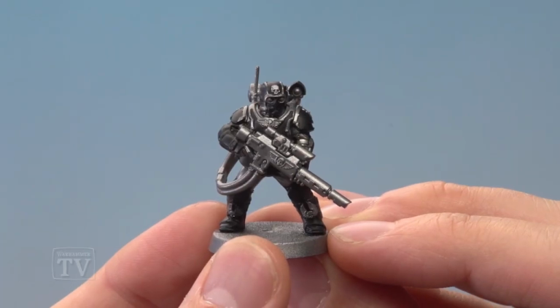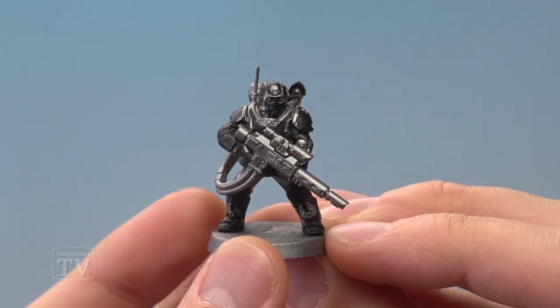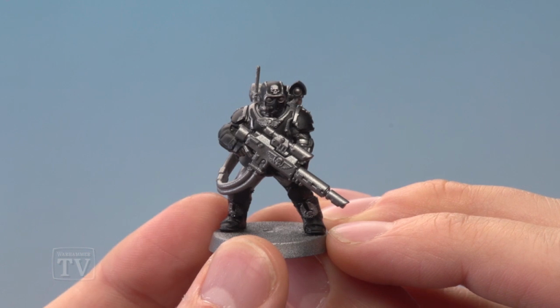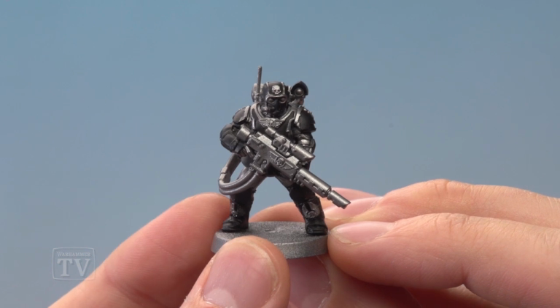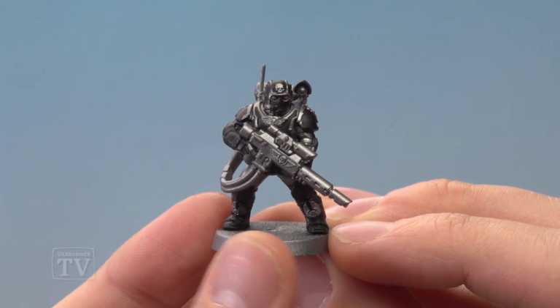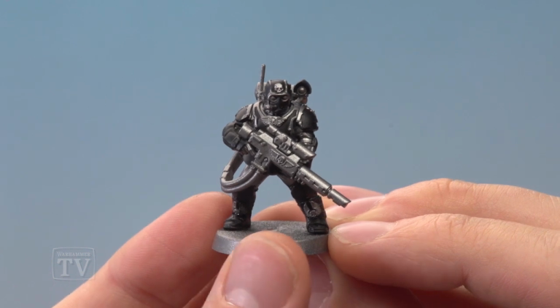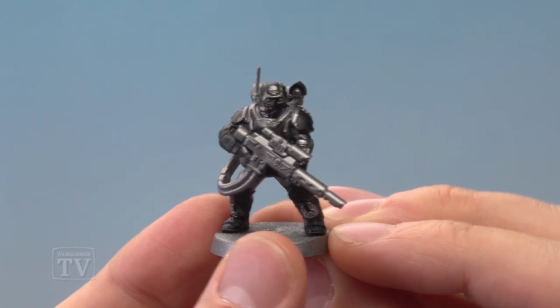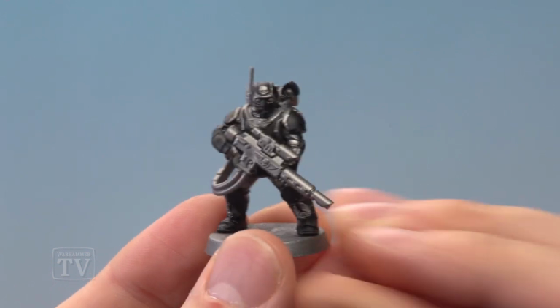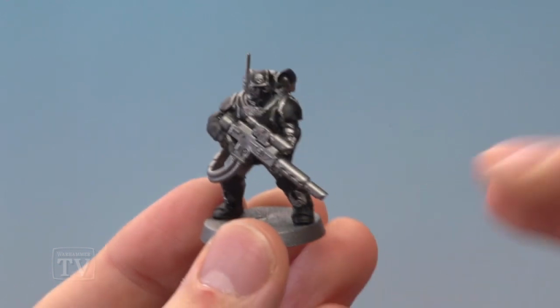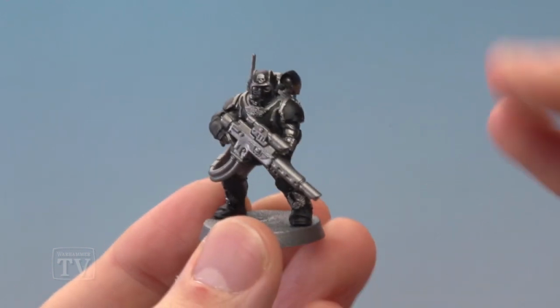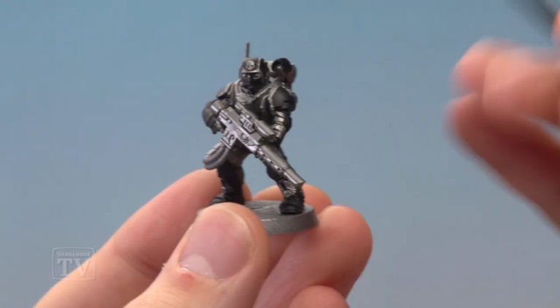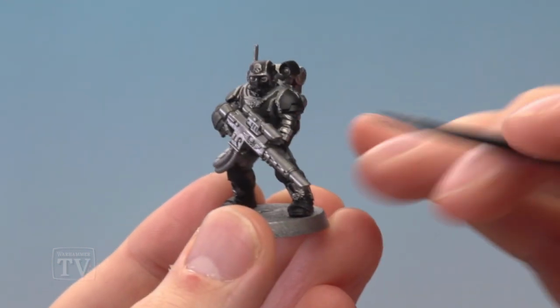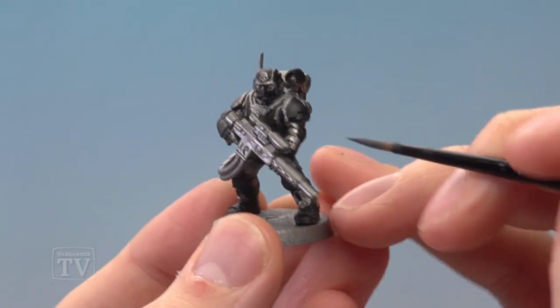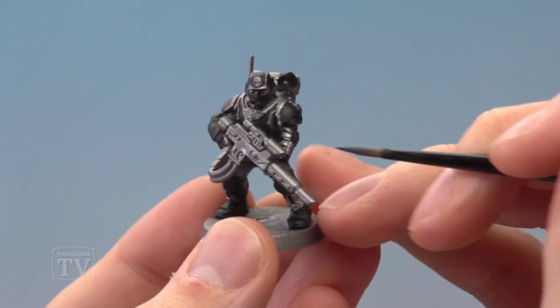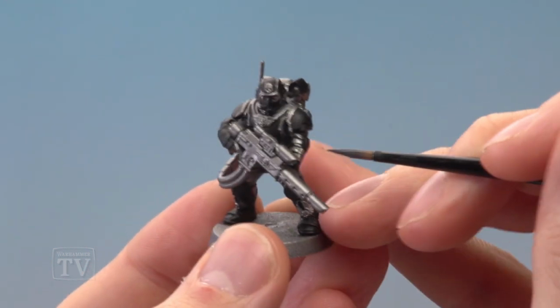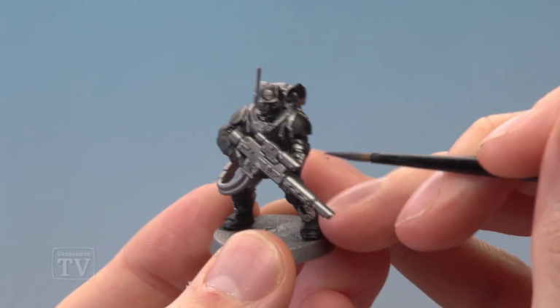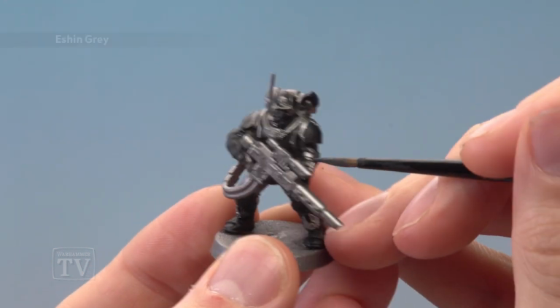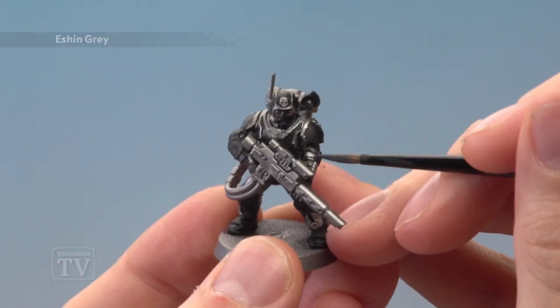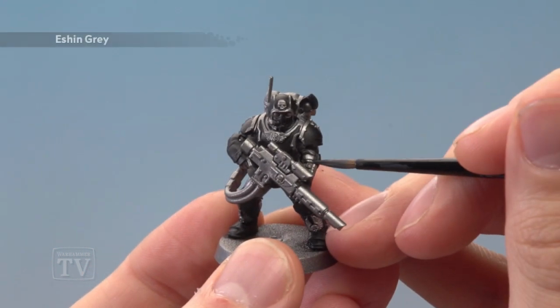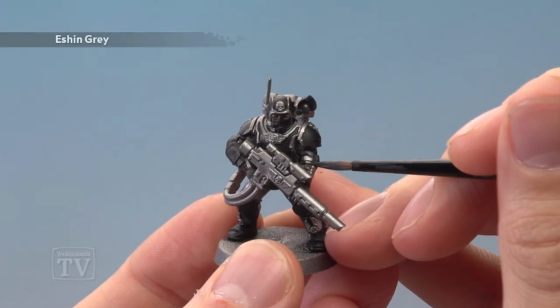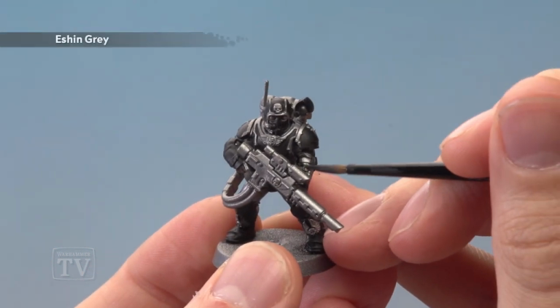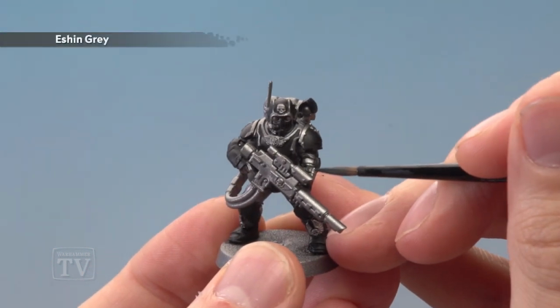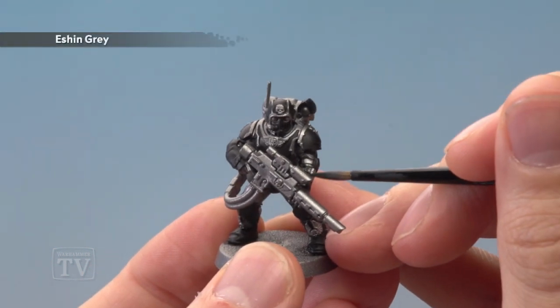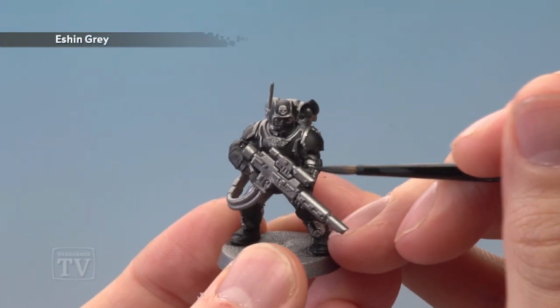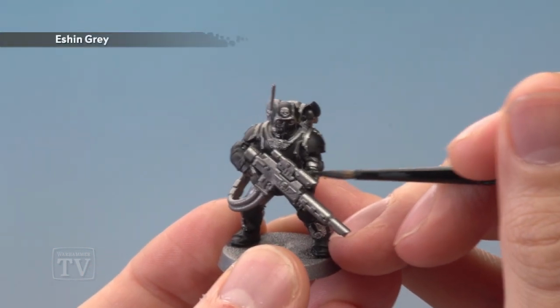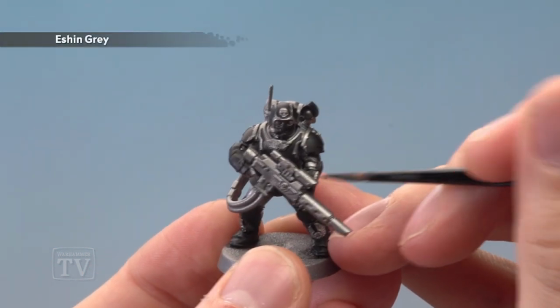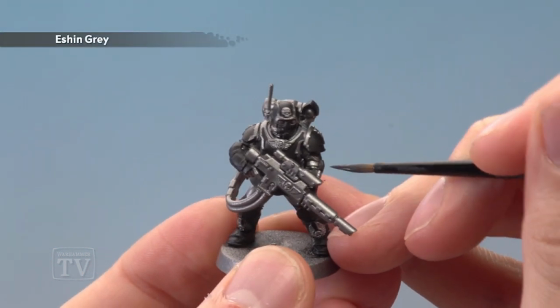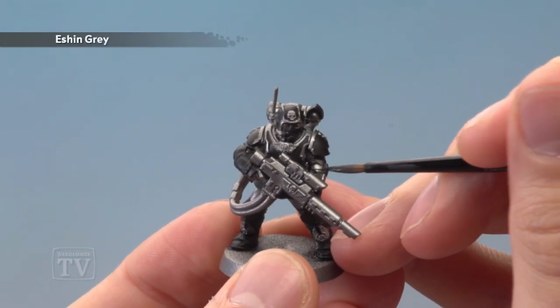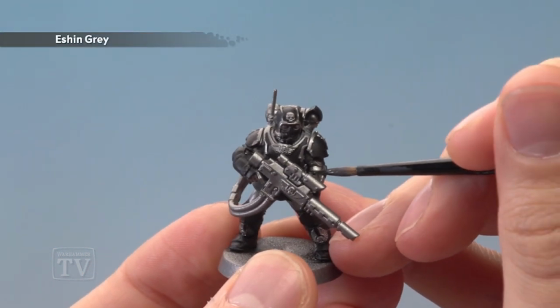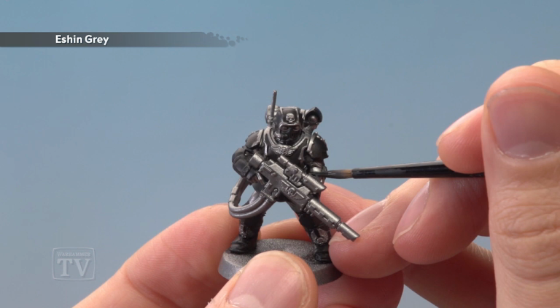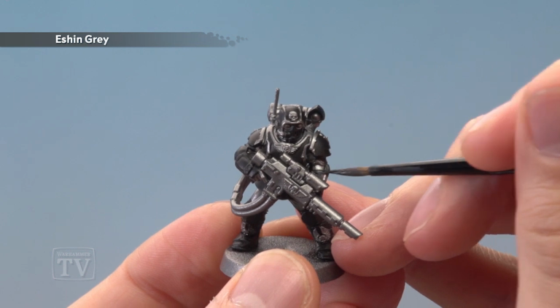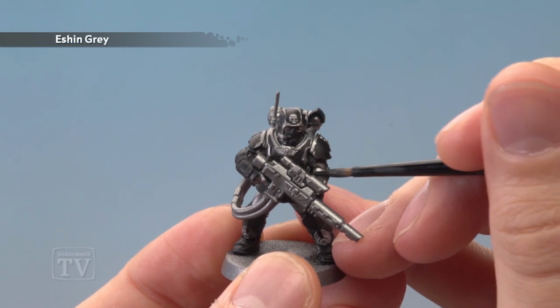Once you've painted in all that armour, you're ready to block in all the fatigues with Eschen Grey, once again applying two thin coats.